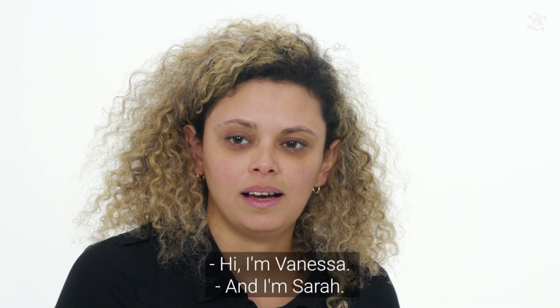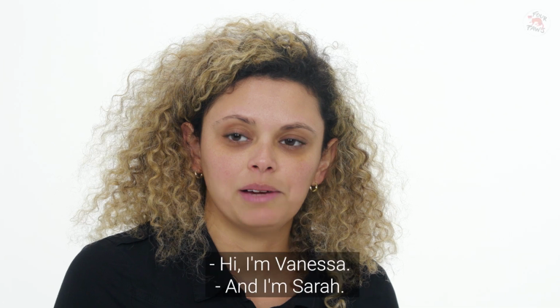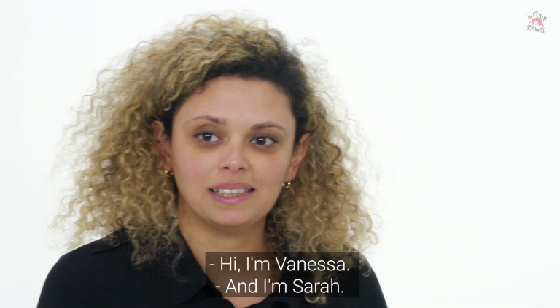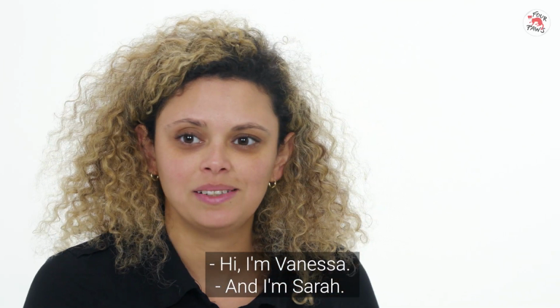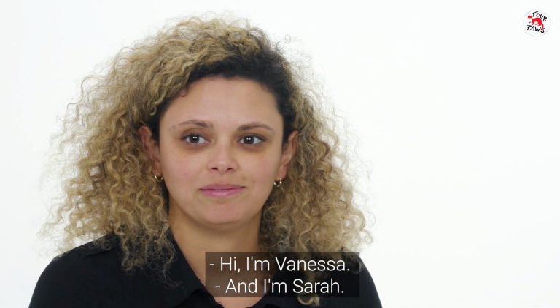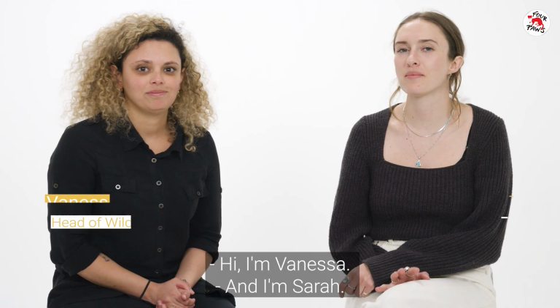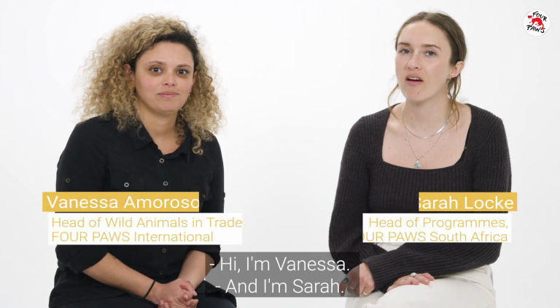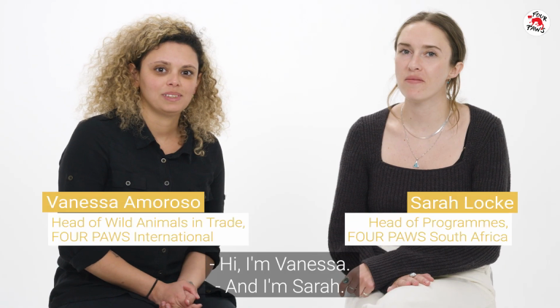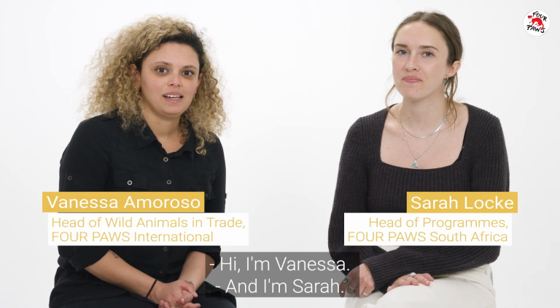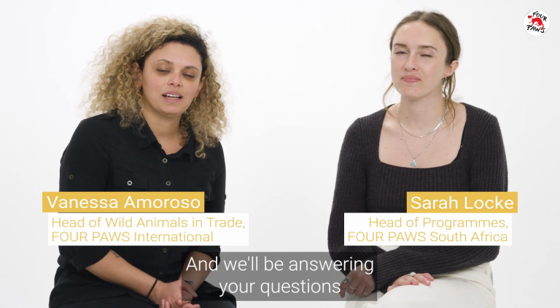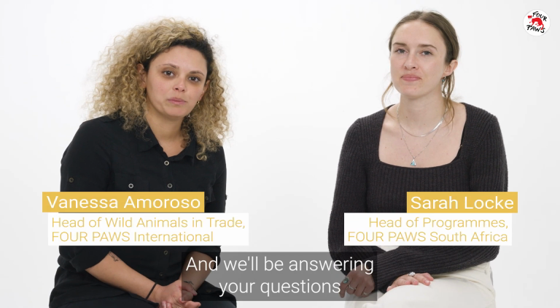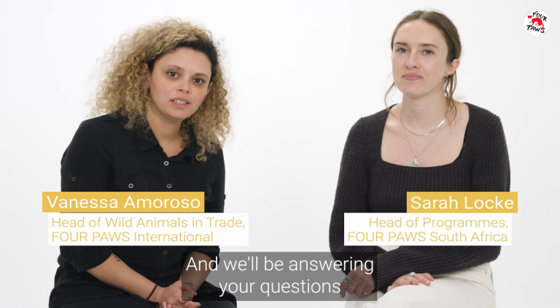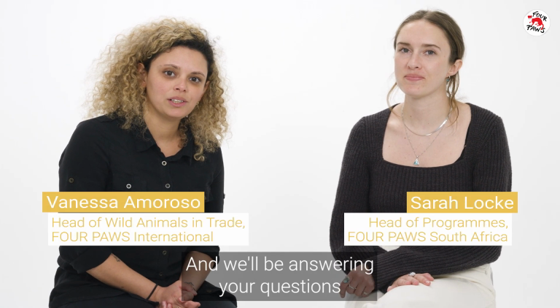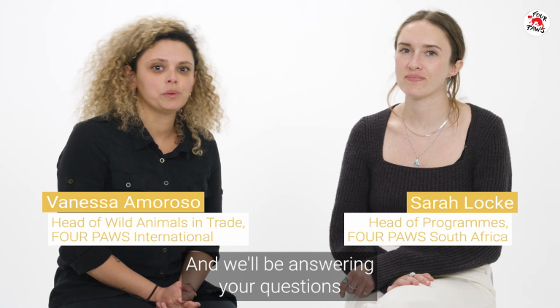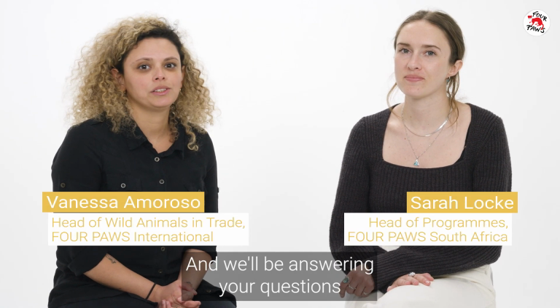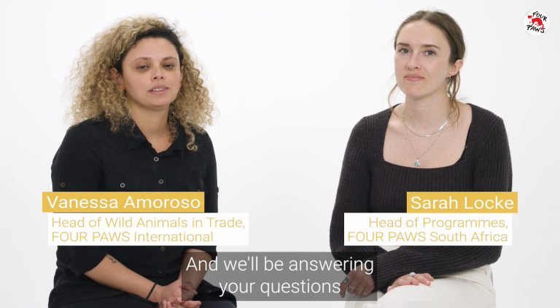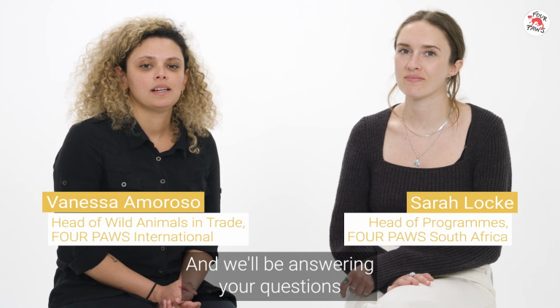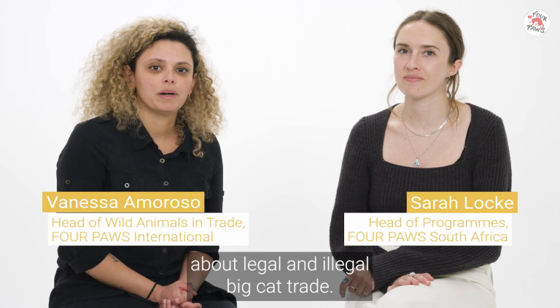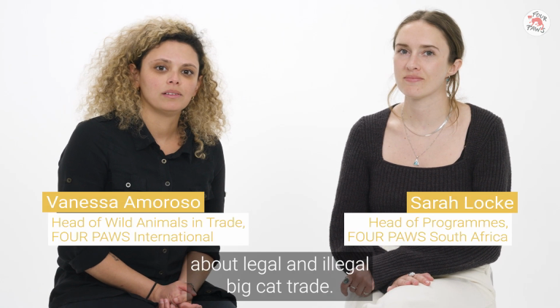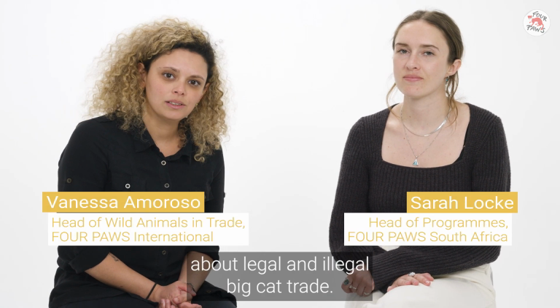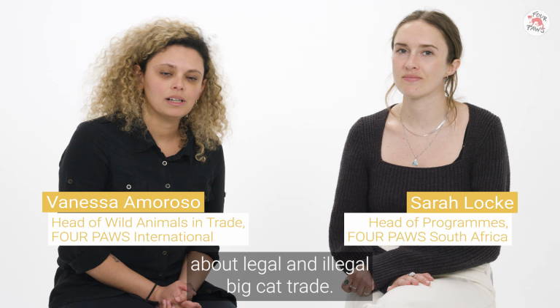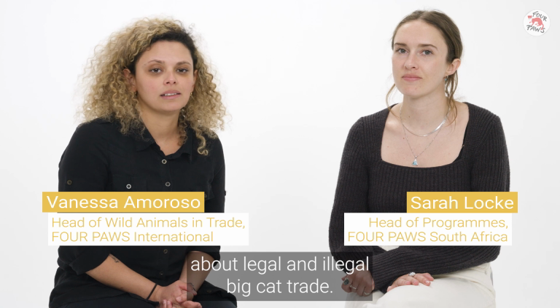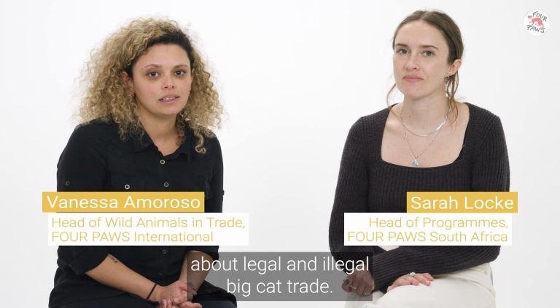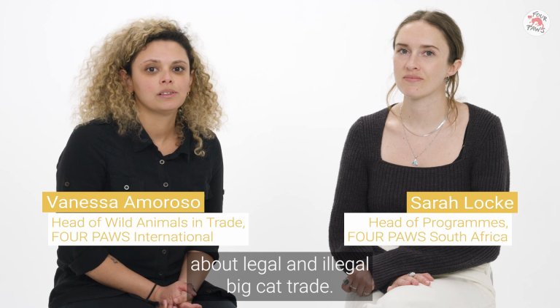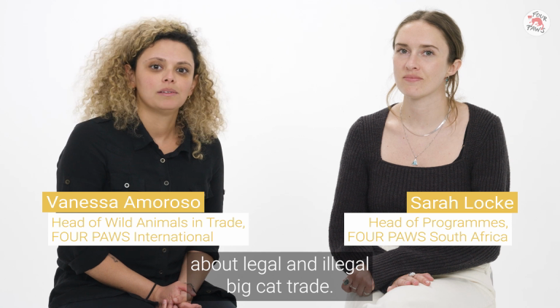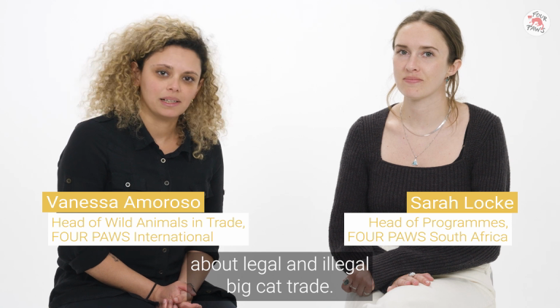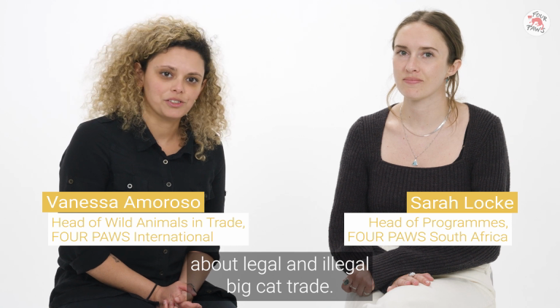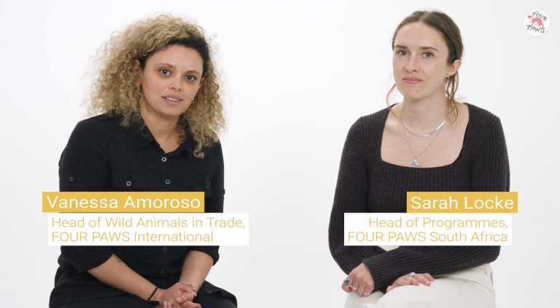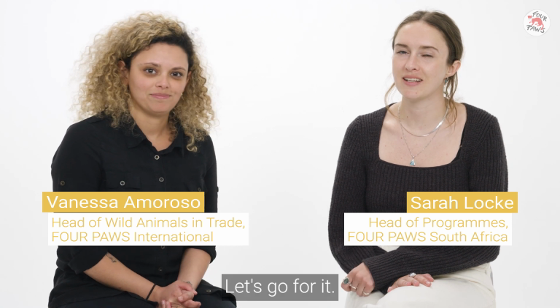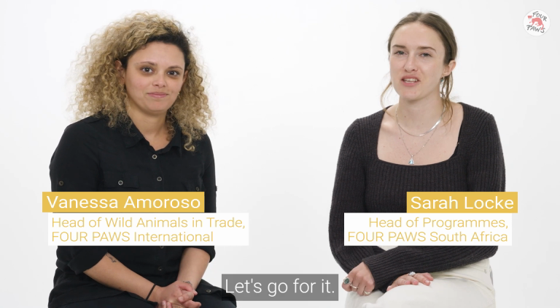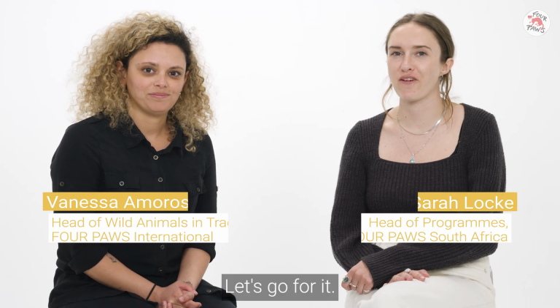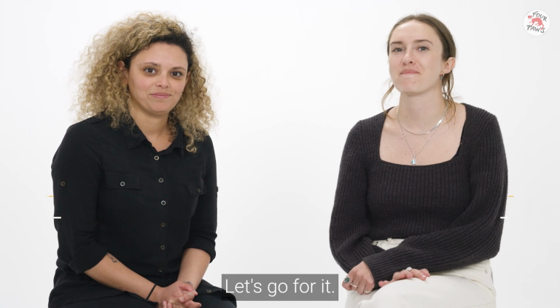Hi, I'm Vanessa and I'm Sarah and we'll be answering your questions about legal and illegal big cat trade. Let's go for it.